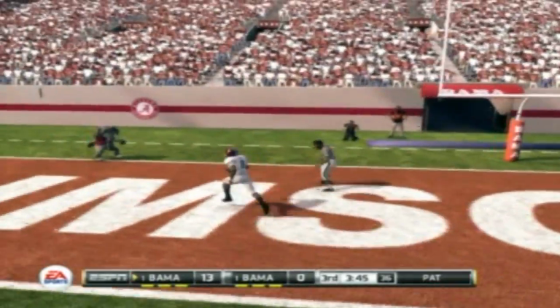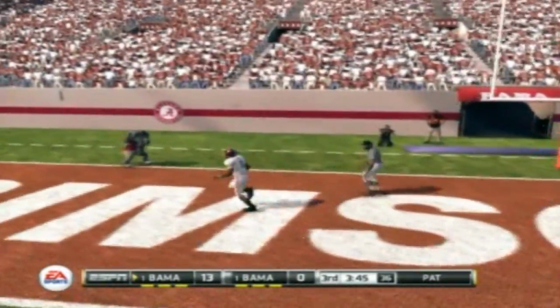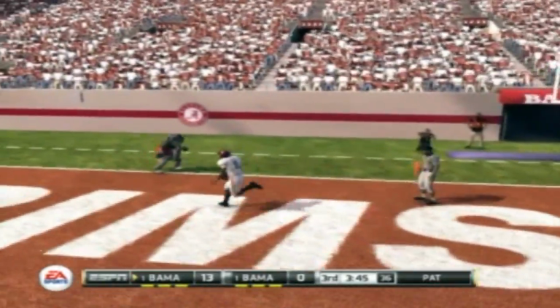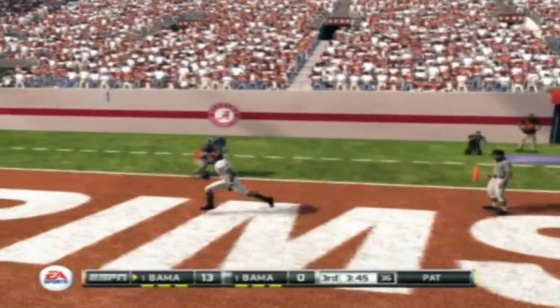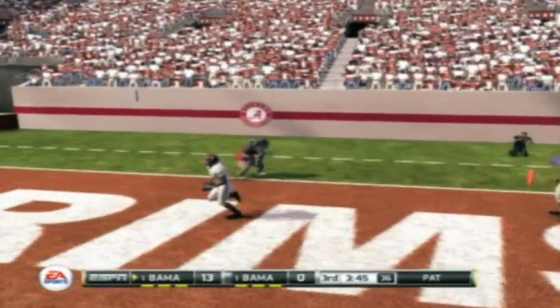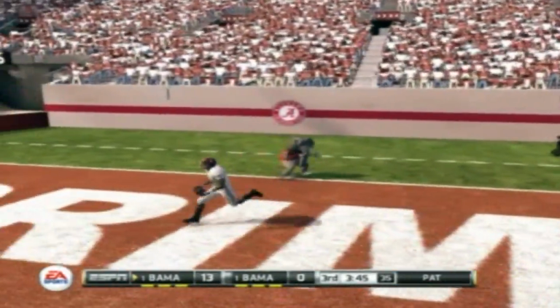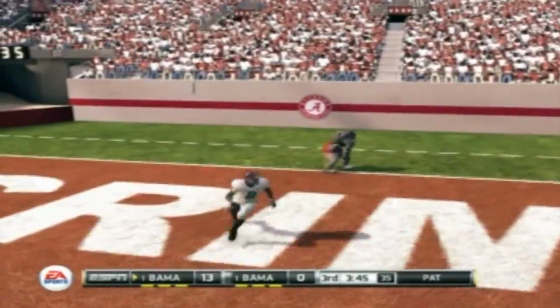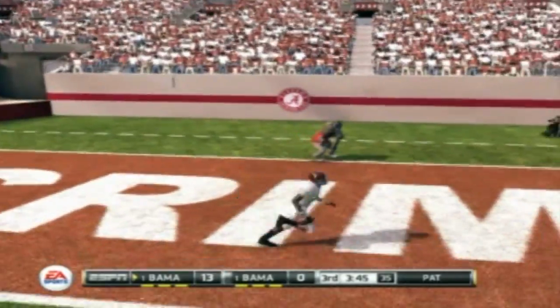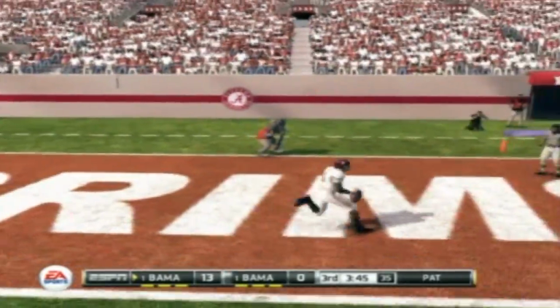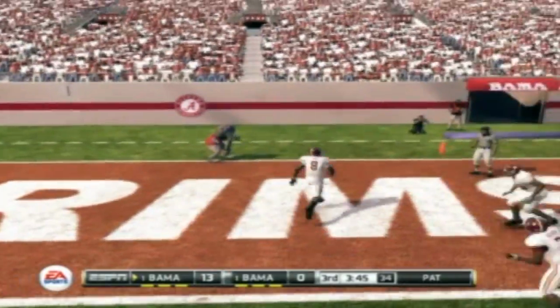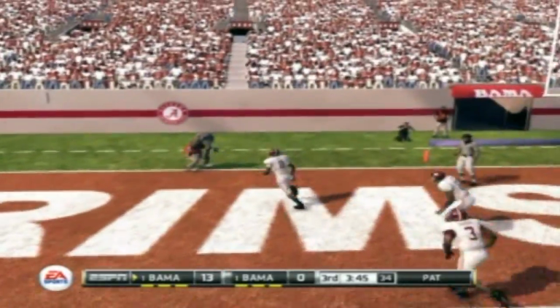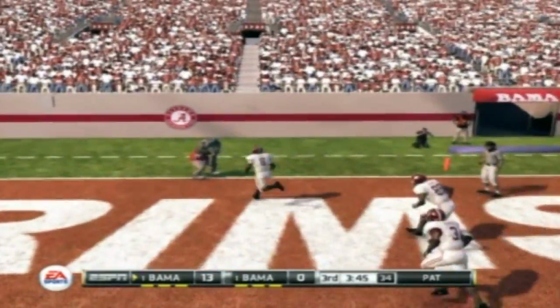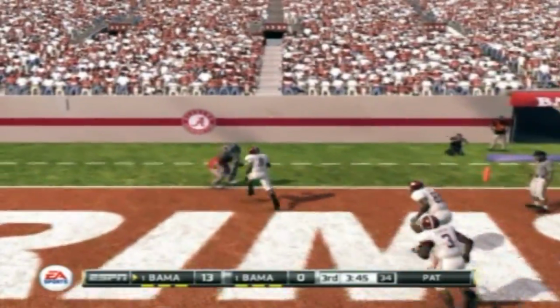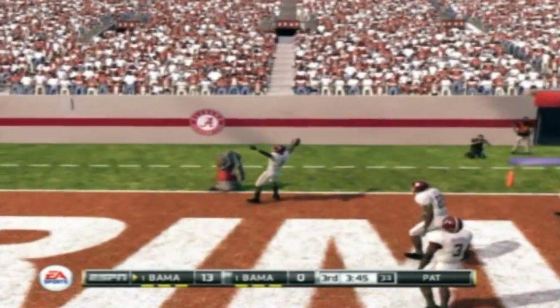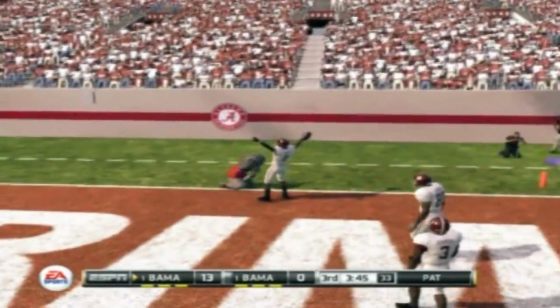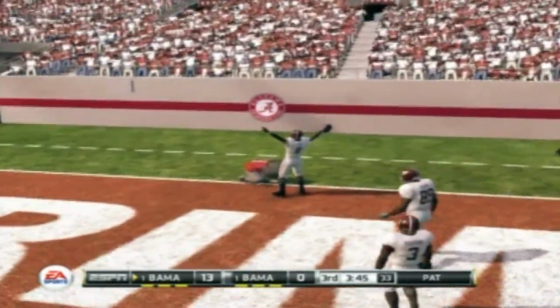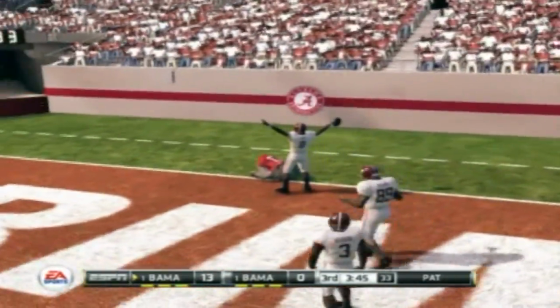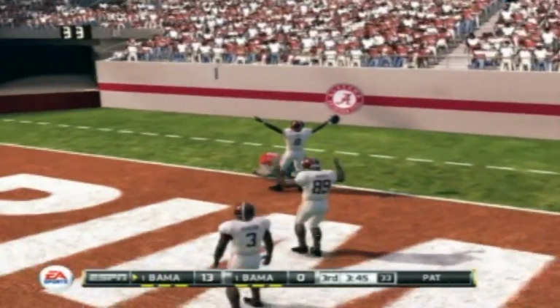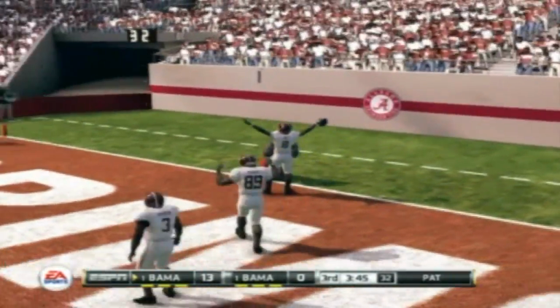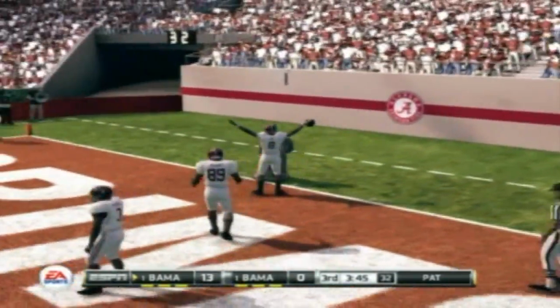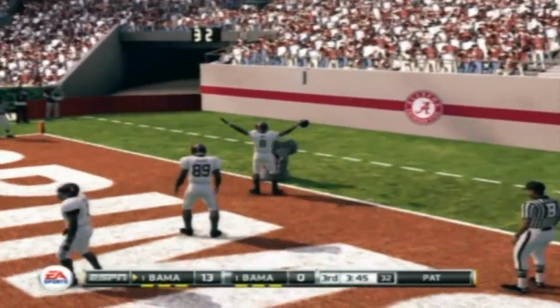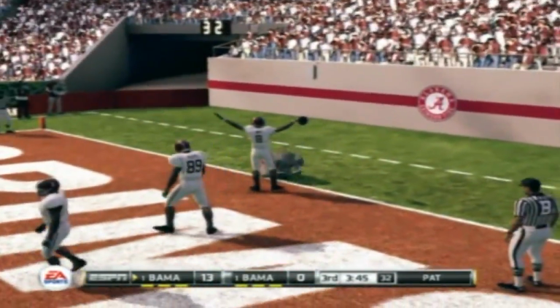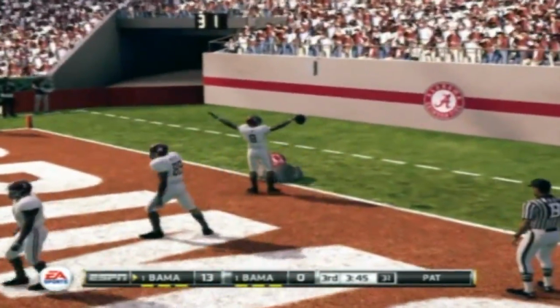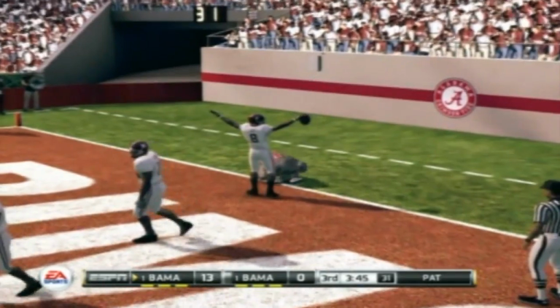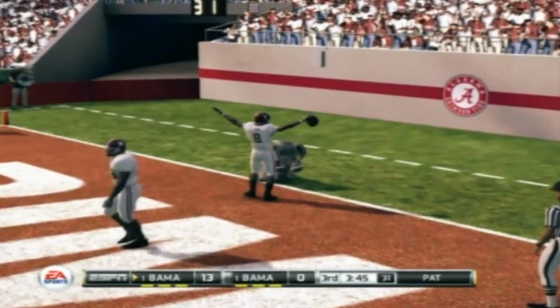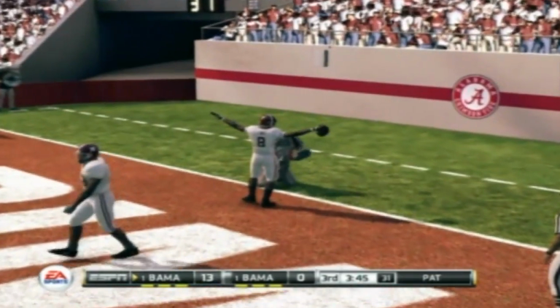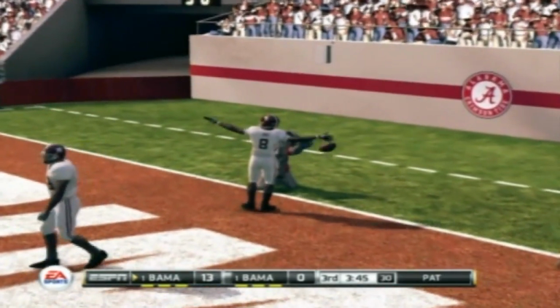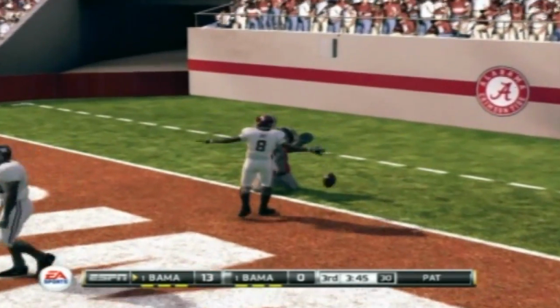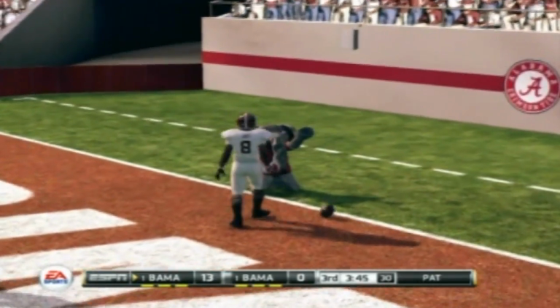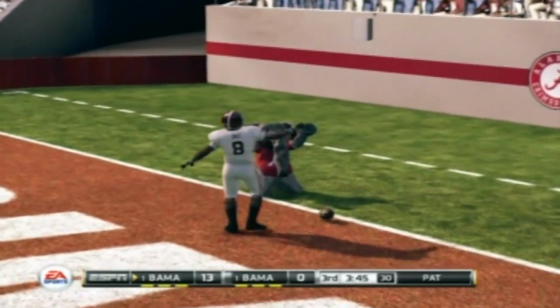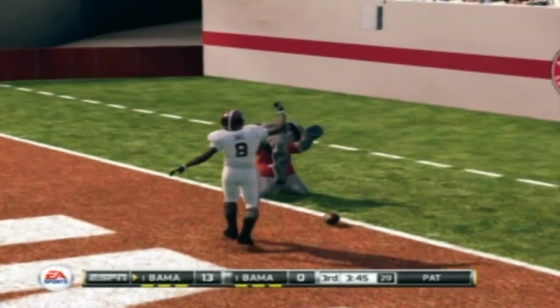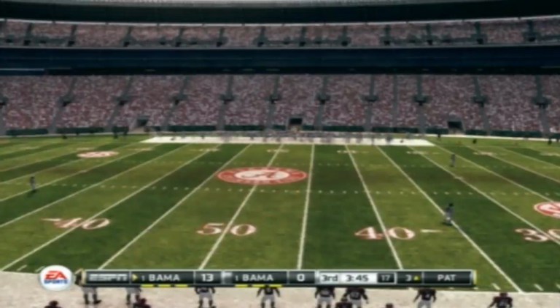Well, Brad, one of the things with this defense is you leave yourself vulnerable in one-on-one coverage. Great throw by the quarterback, and great speed by the receiver.